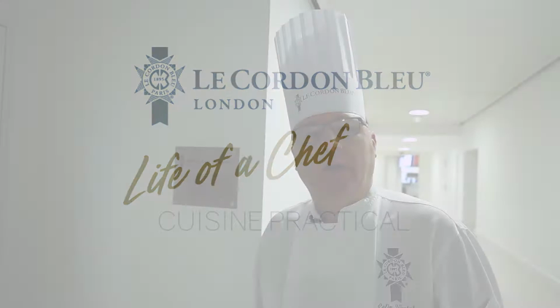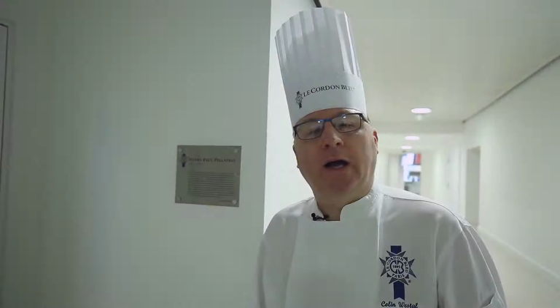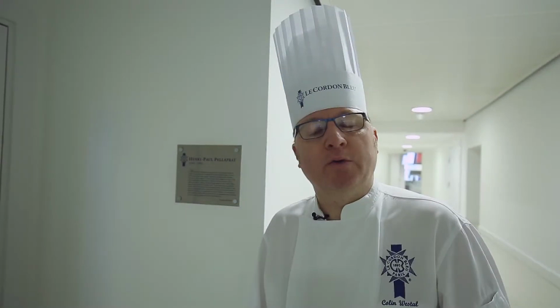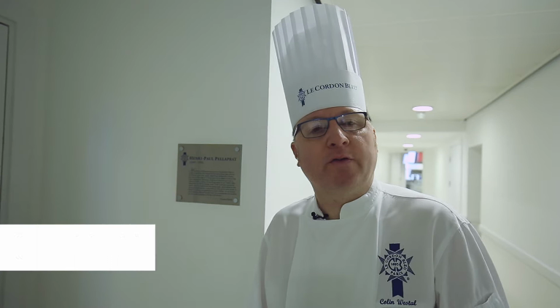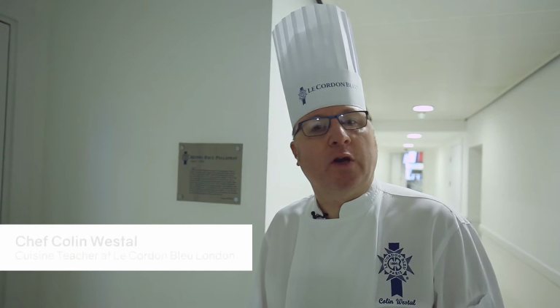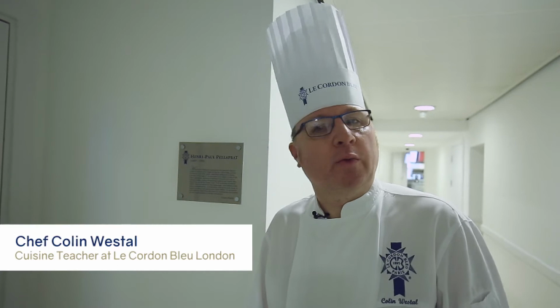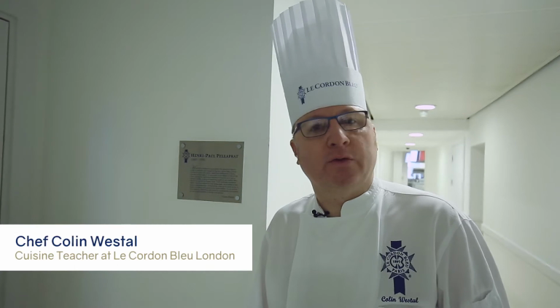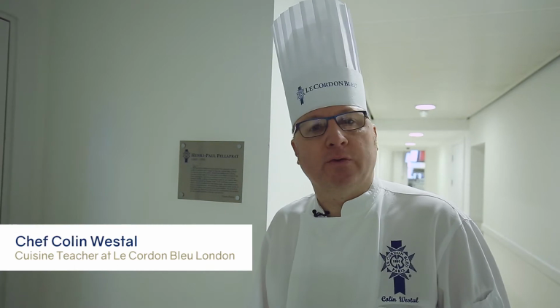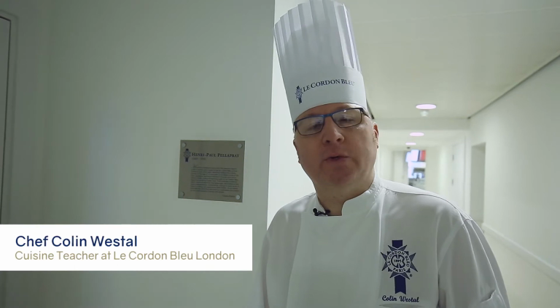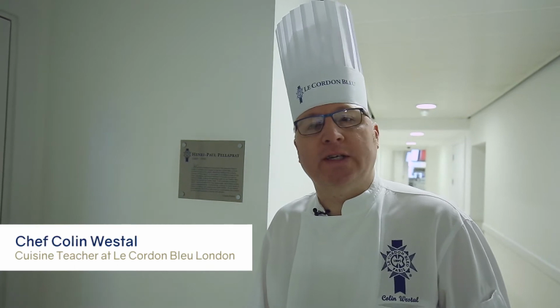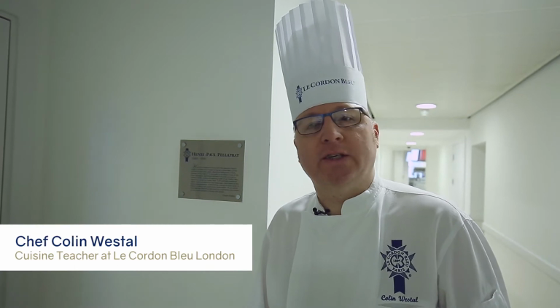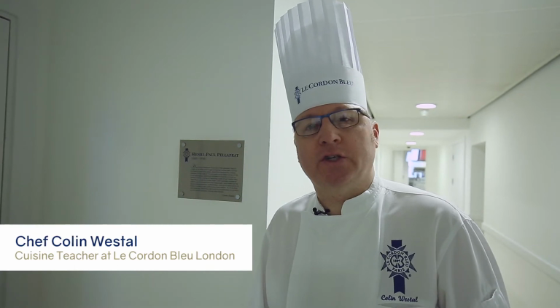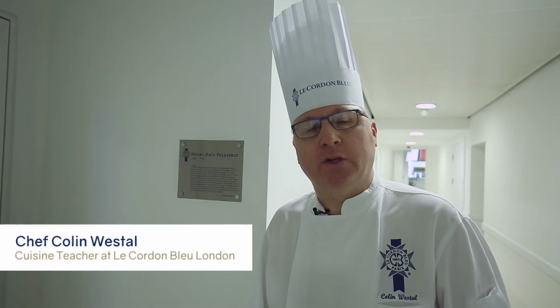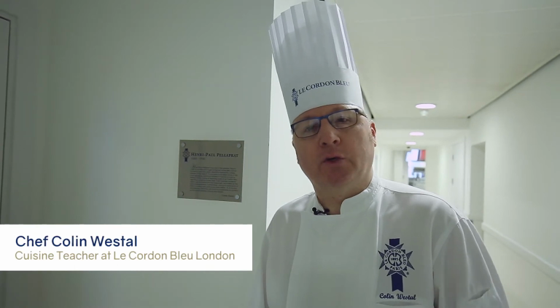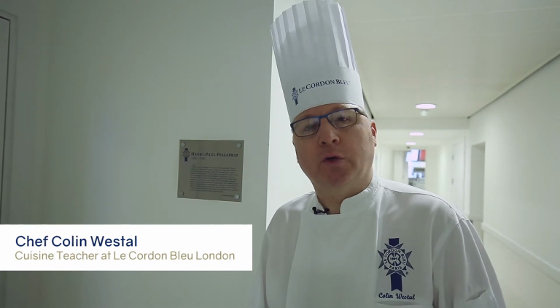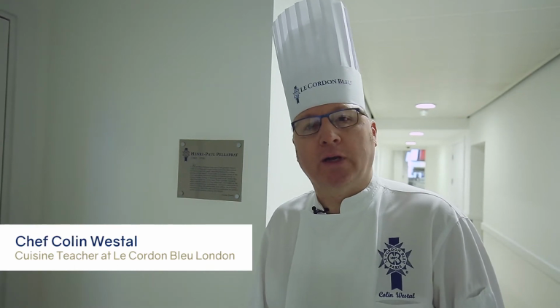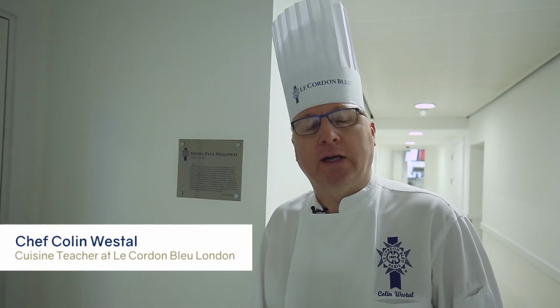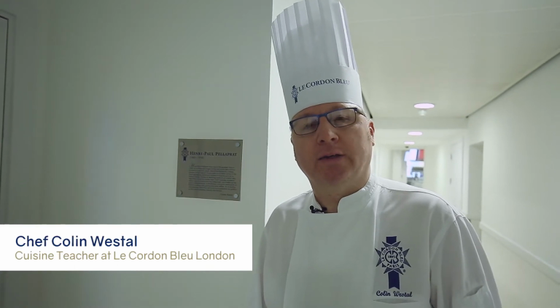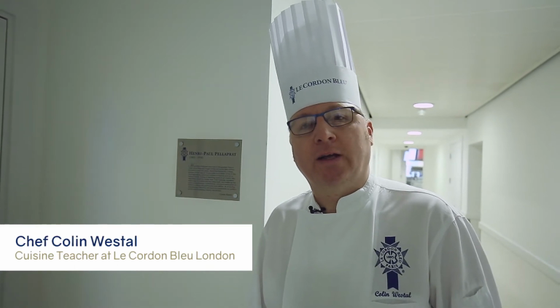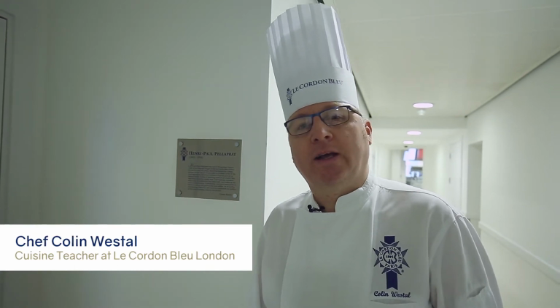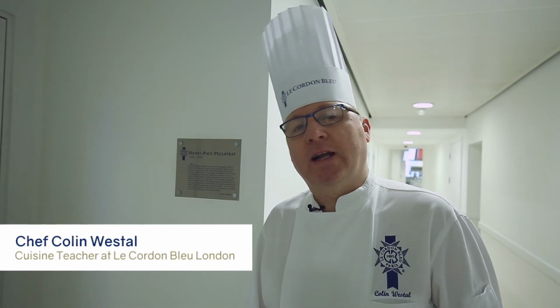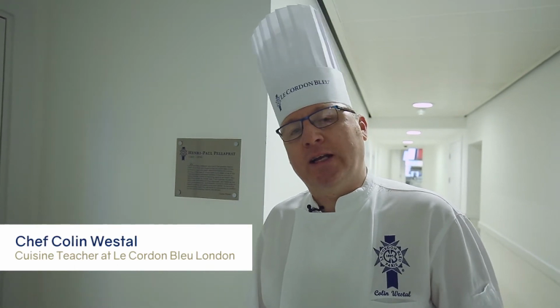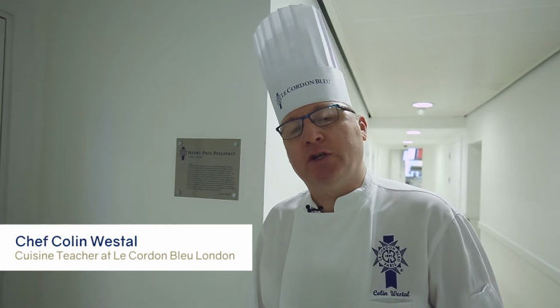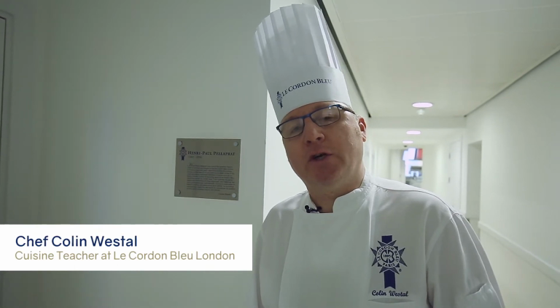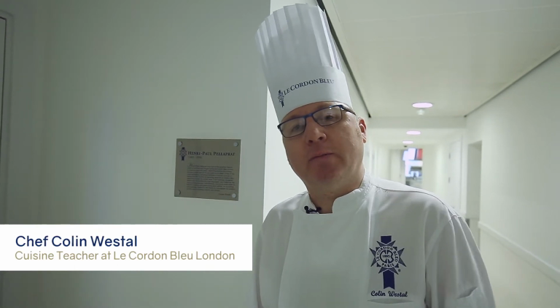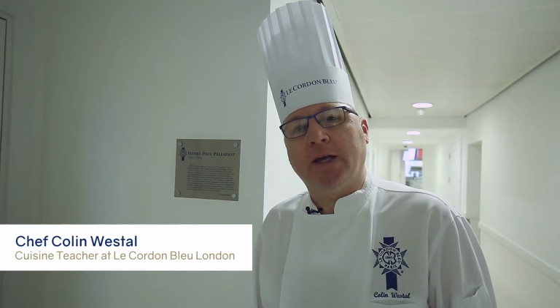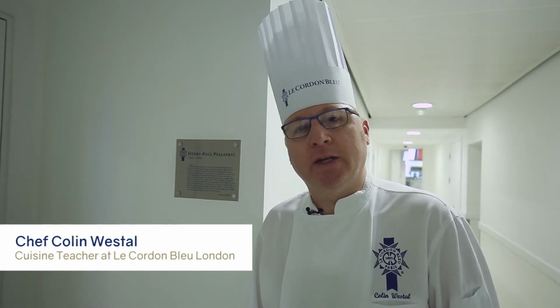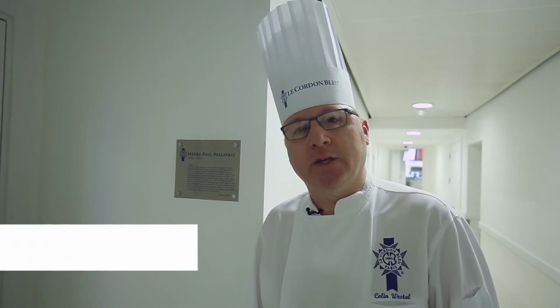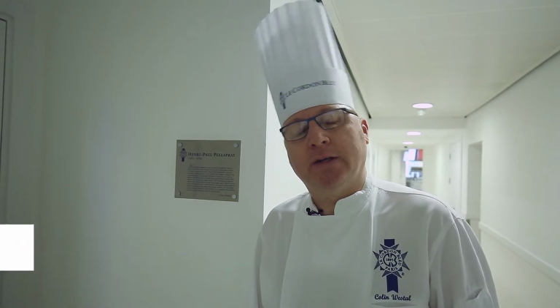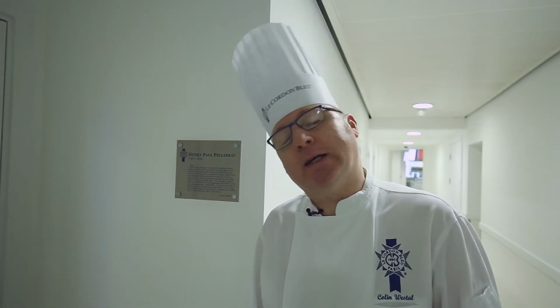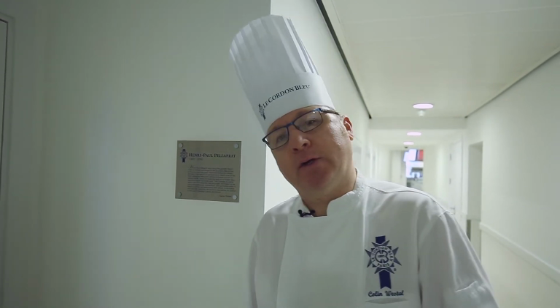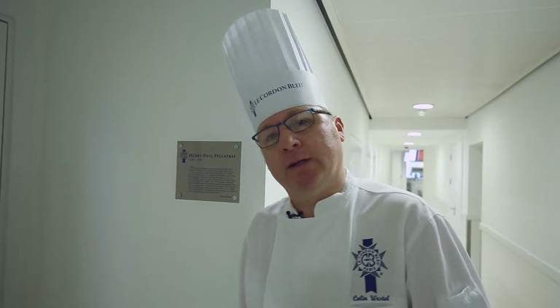Hi, I'm Chef Colleen Westall, Cuisine Teacher at Le Cordon Bleu London, and I'd like to show you around my kitchen. Come on in.